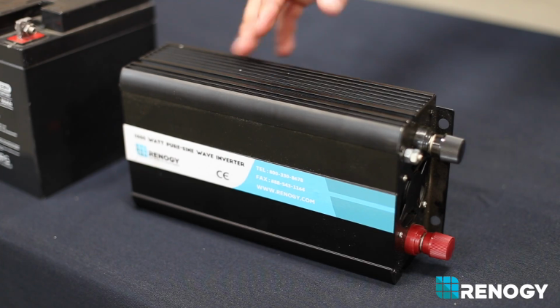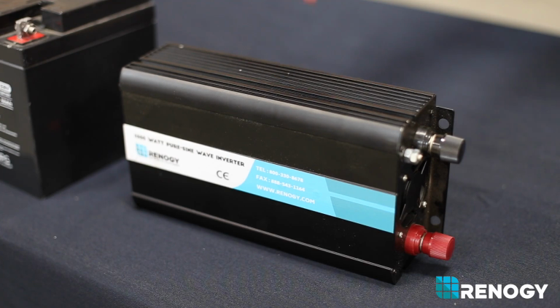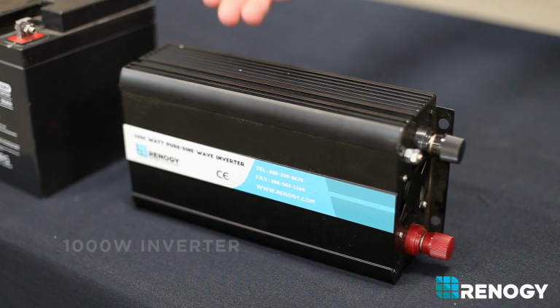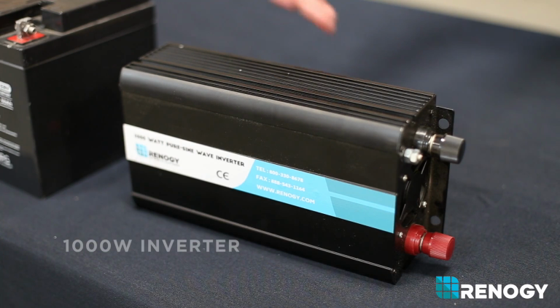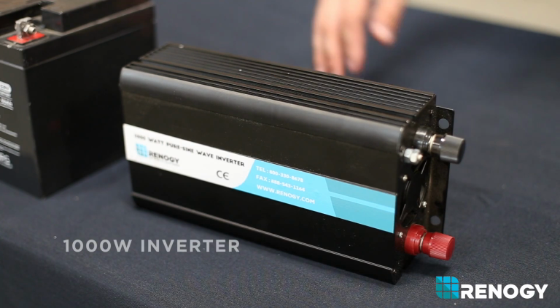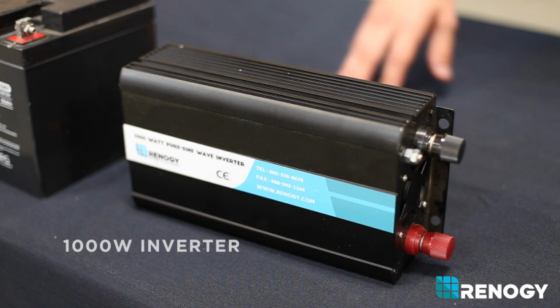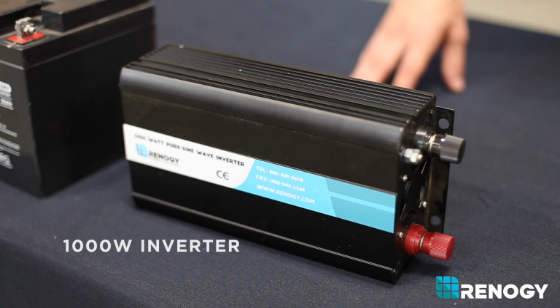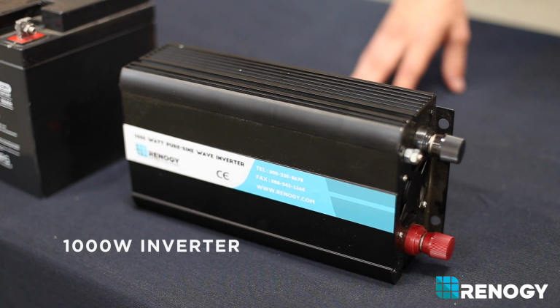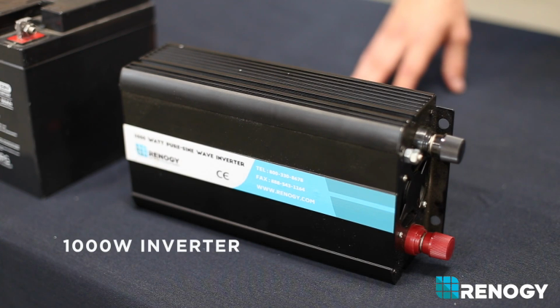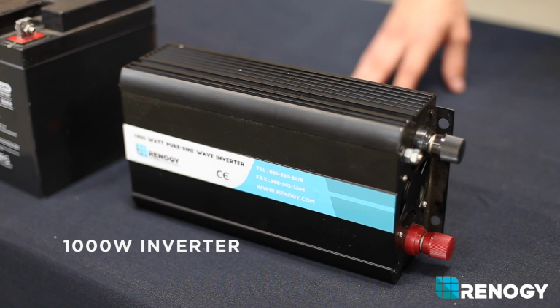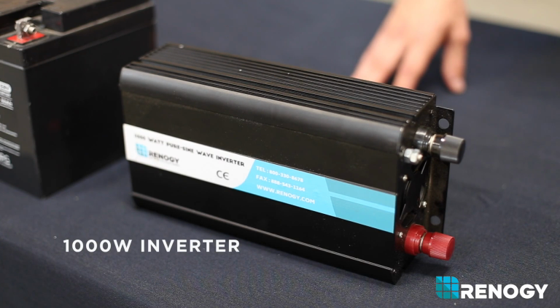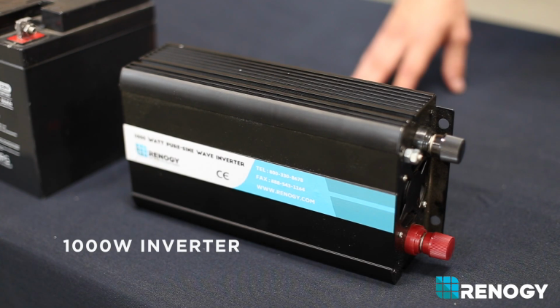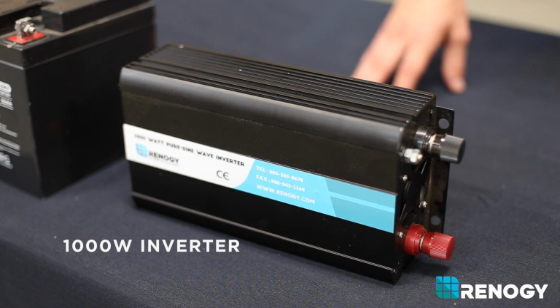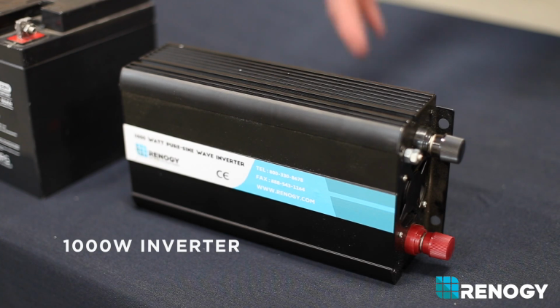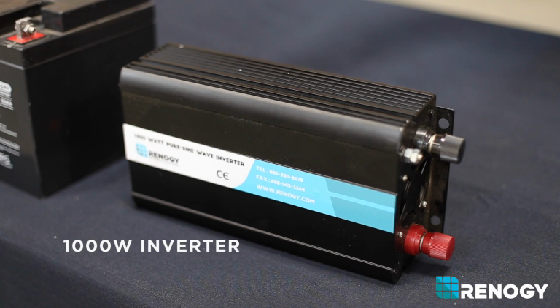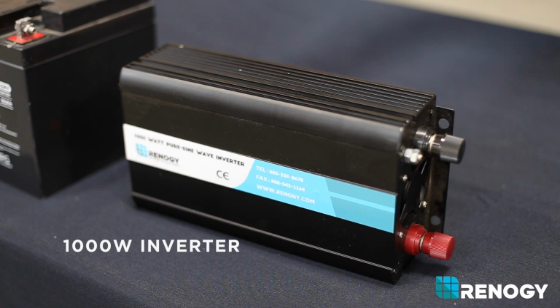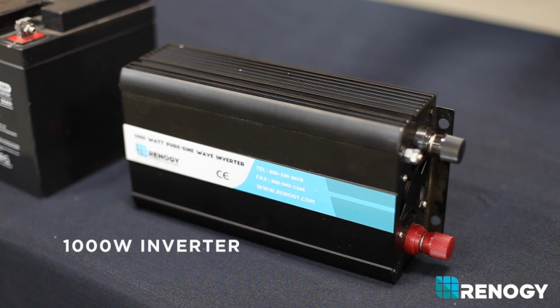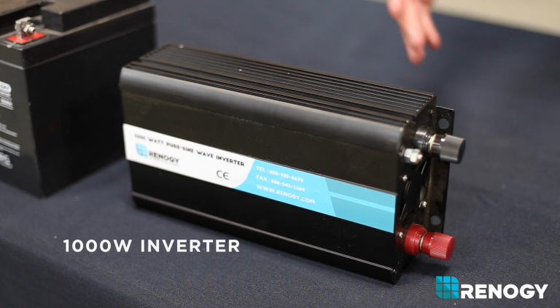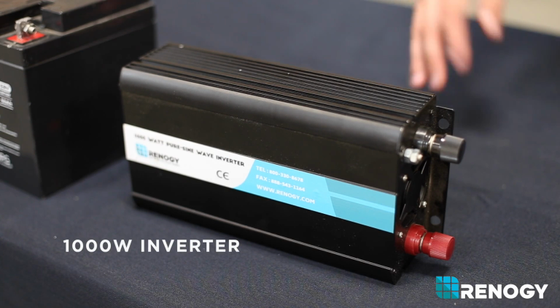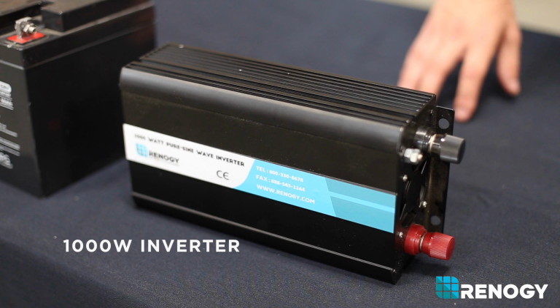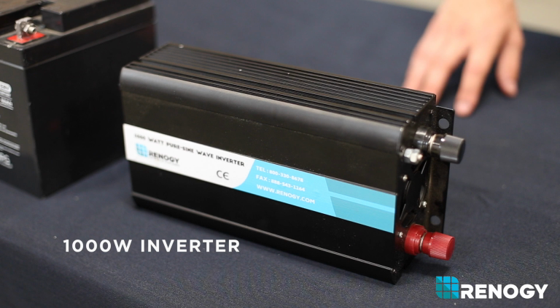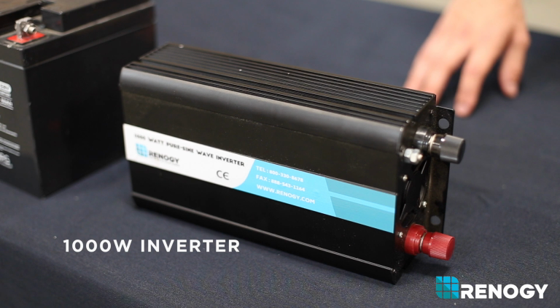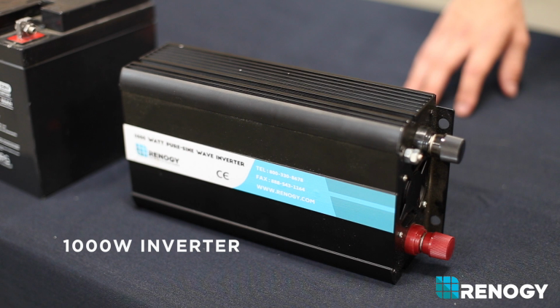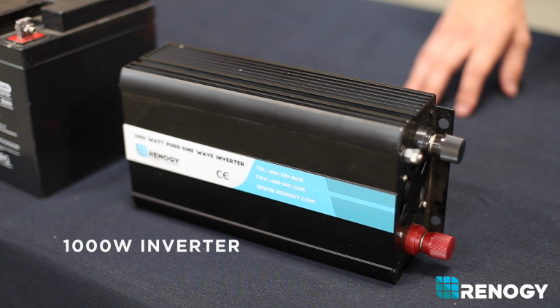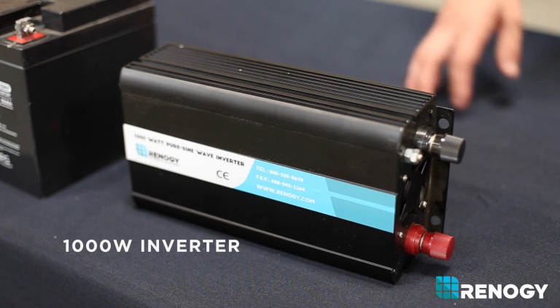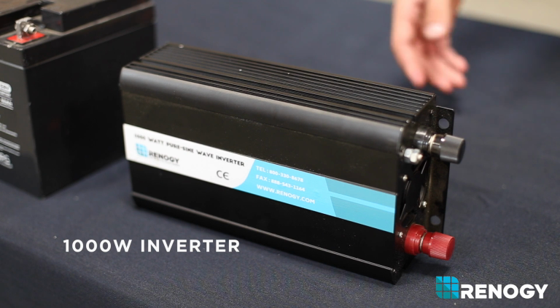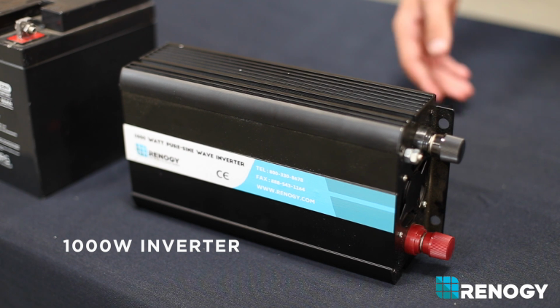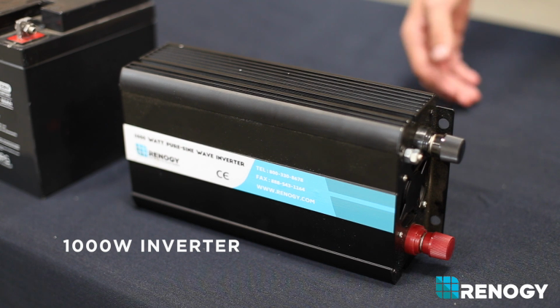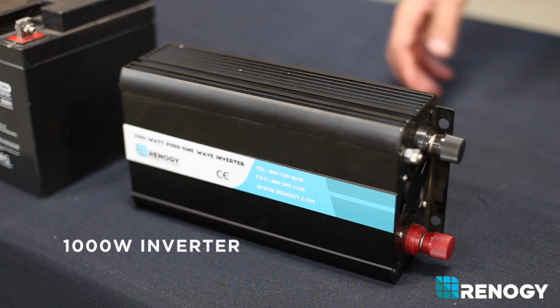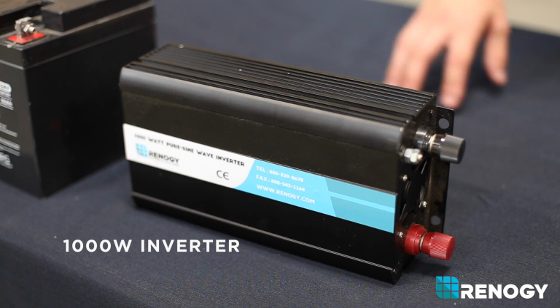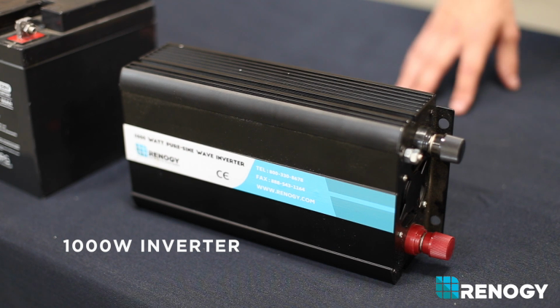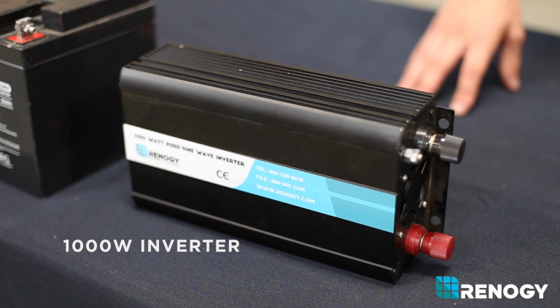An inverter is a device that converts current from DC to AC, which allows you to power any standard home appliance.